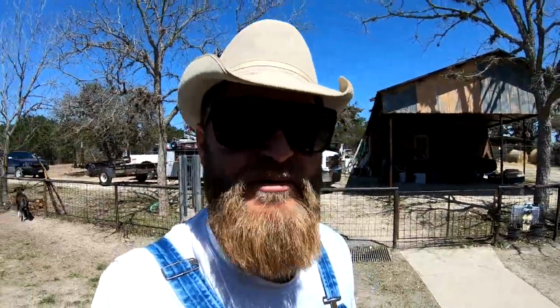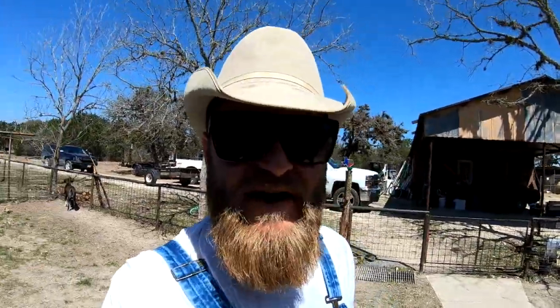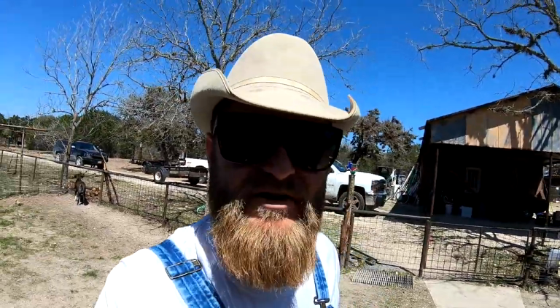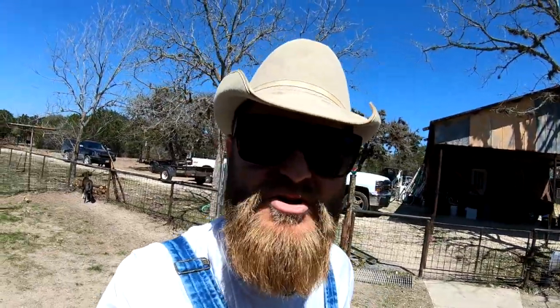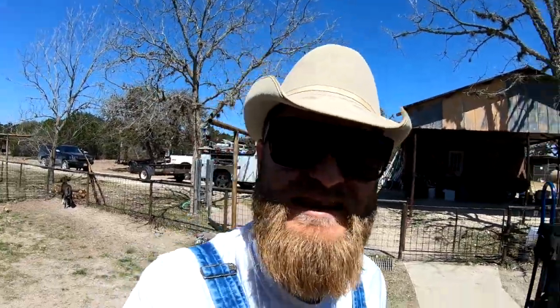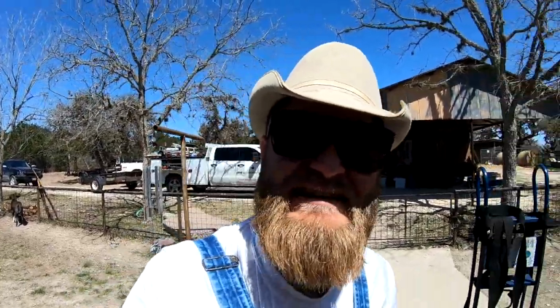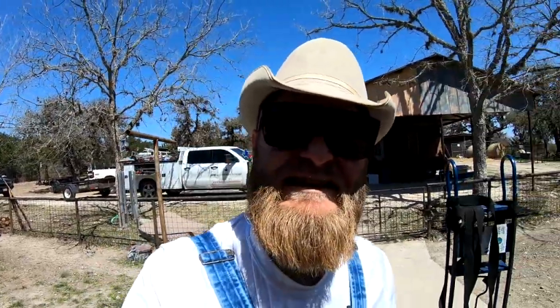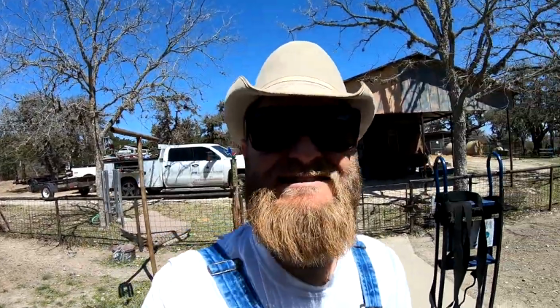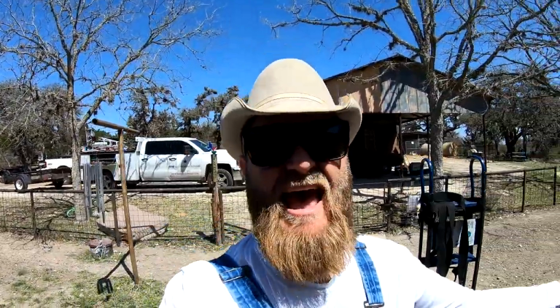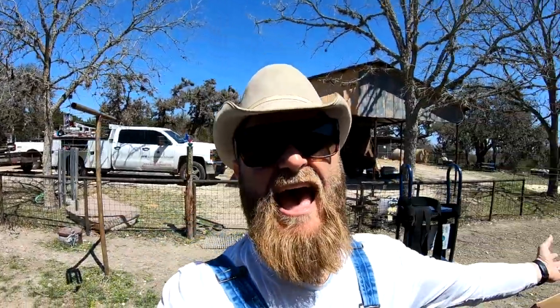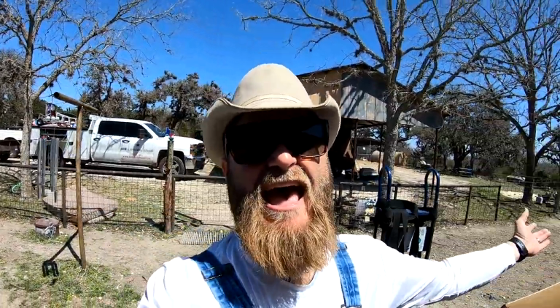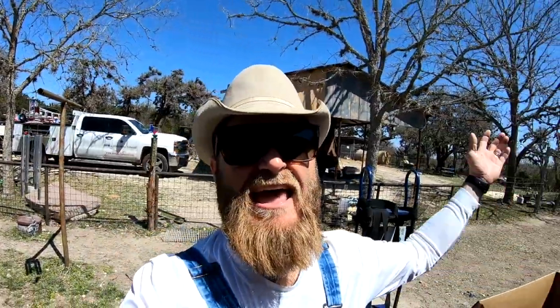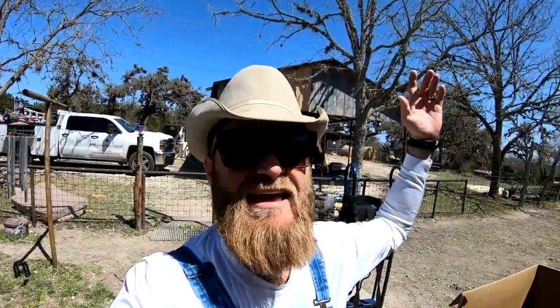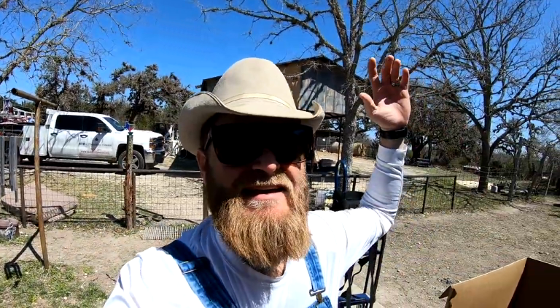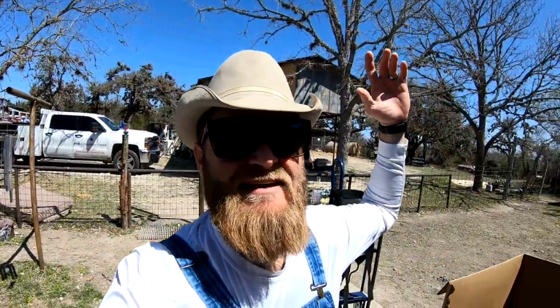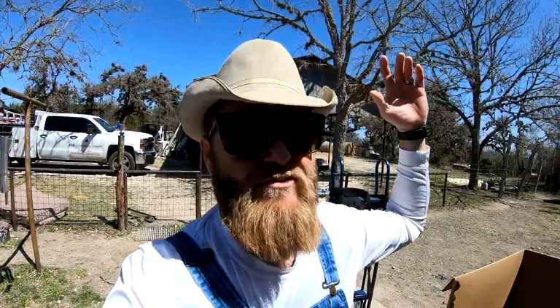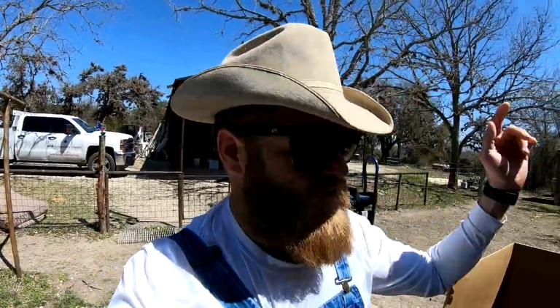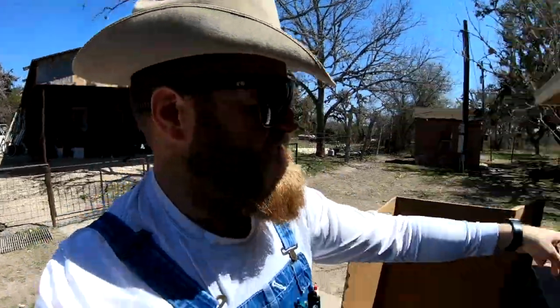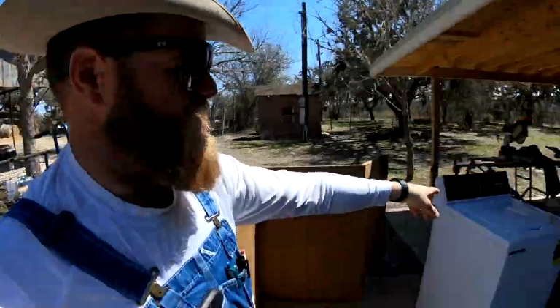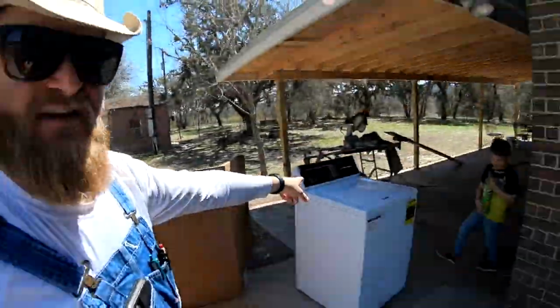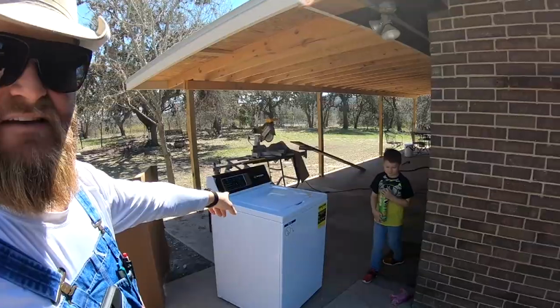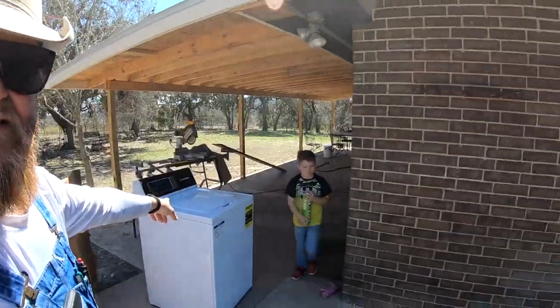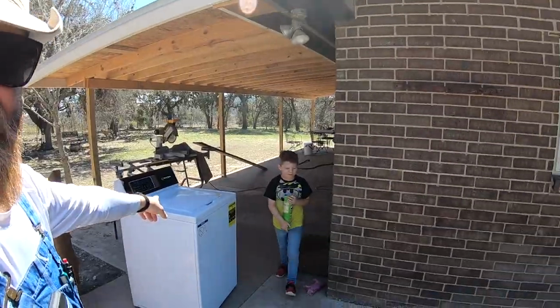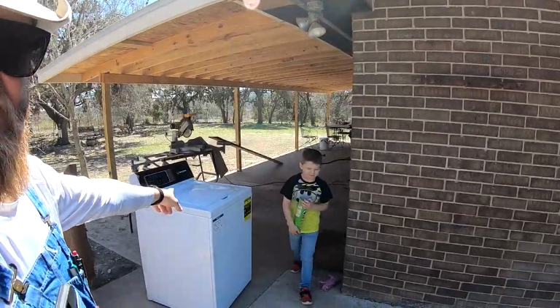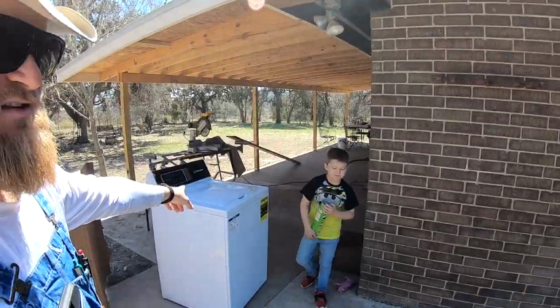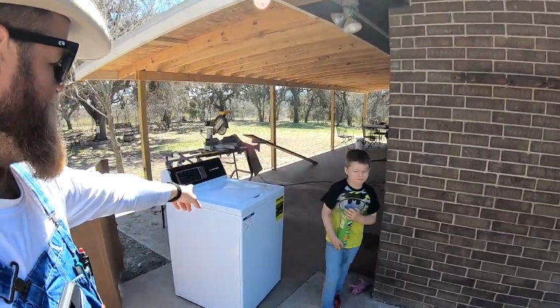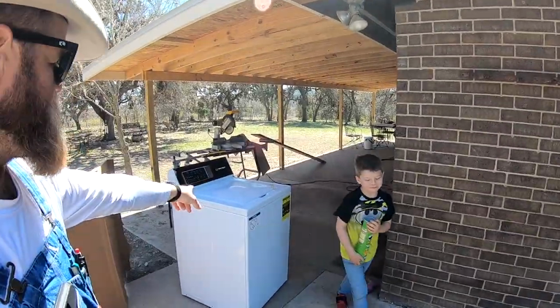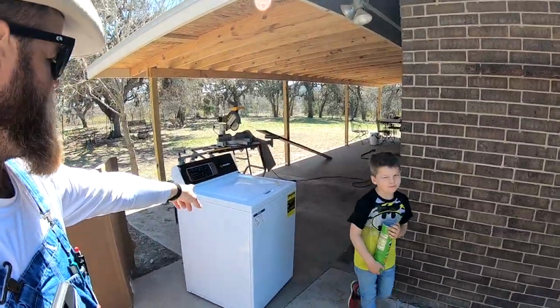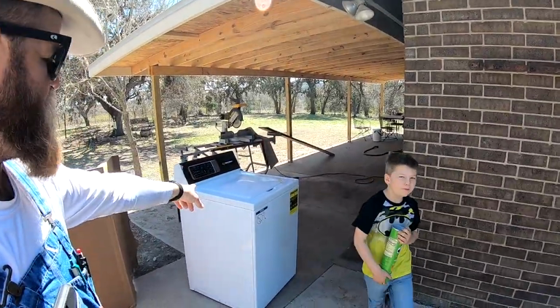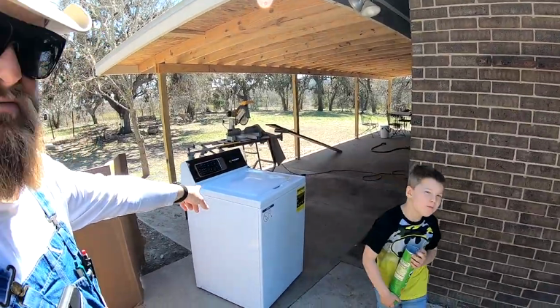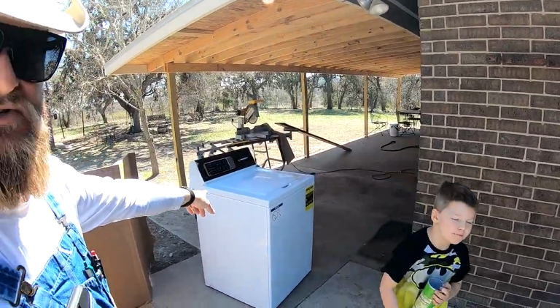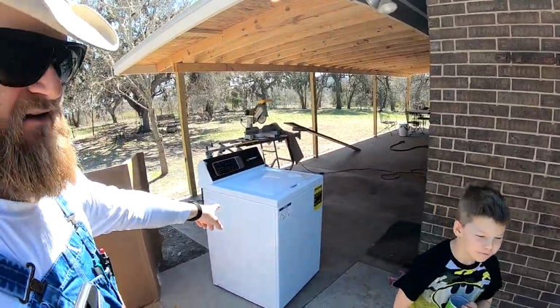I'm Brad Harrow, your host, and today we're installing a Speed Queen washing machine.